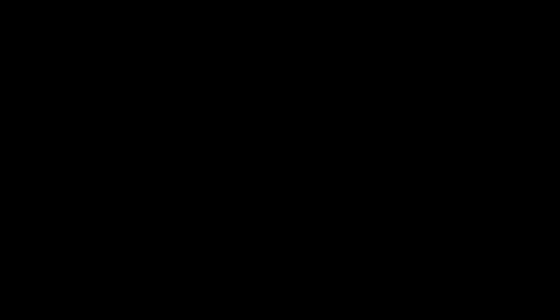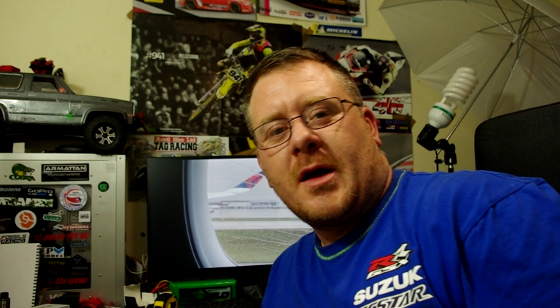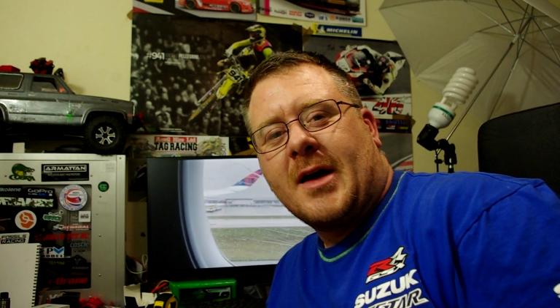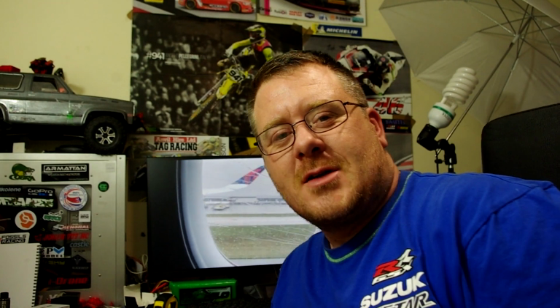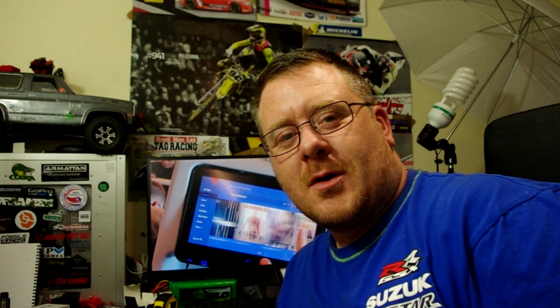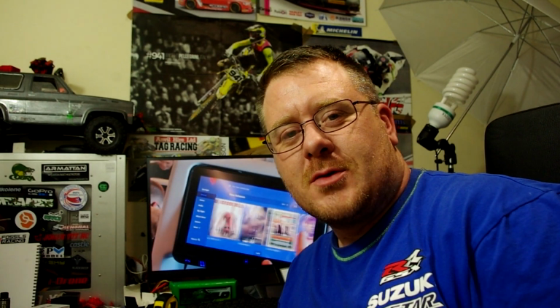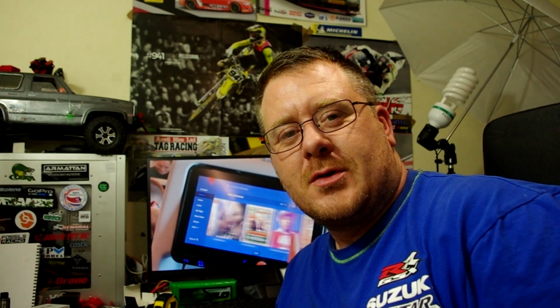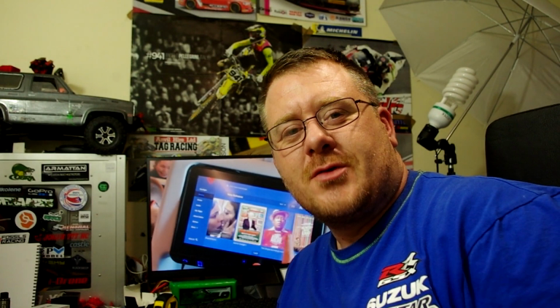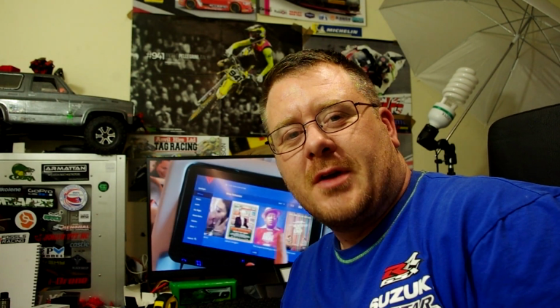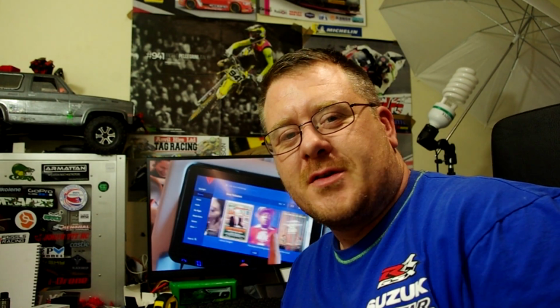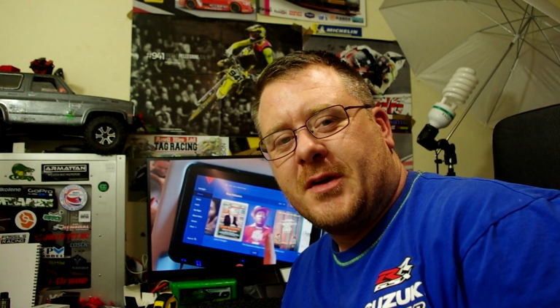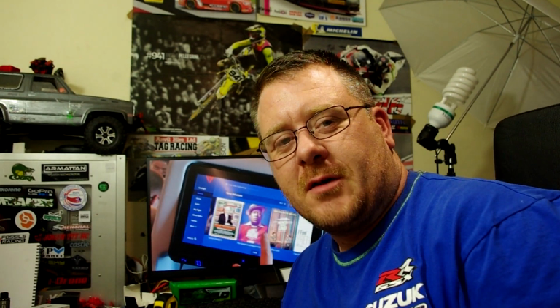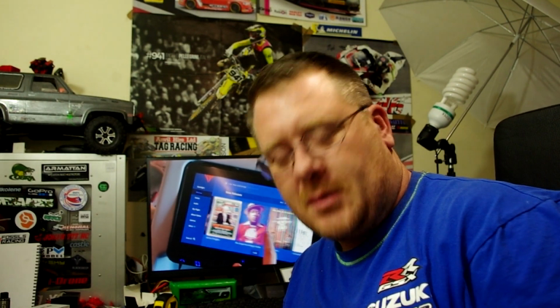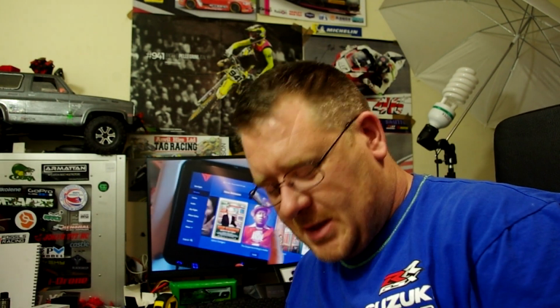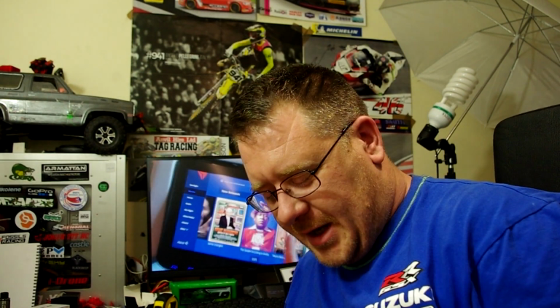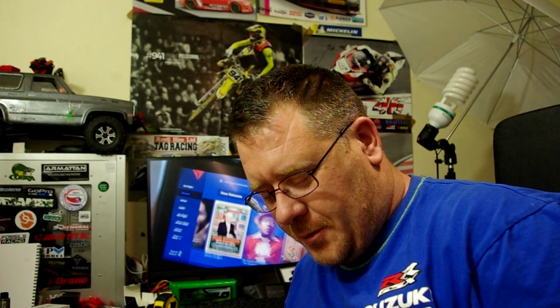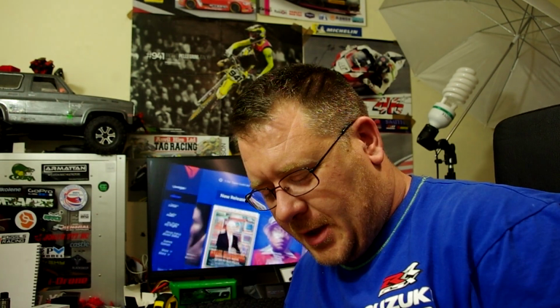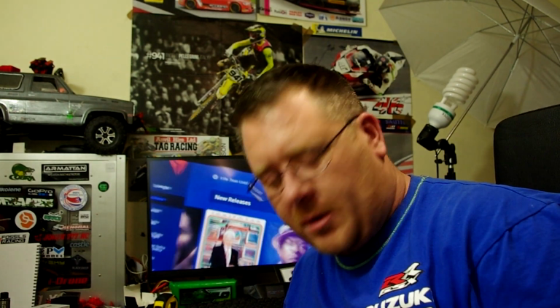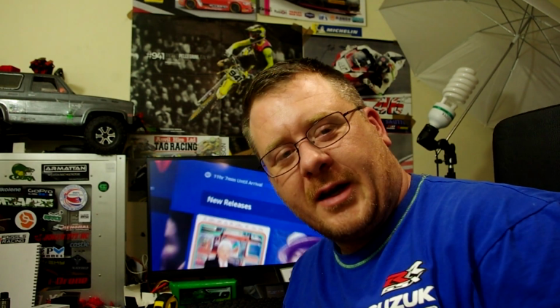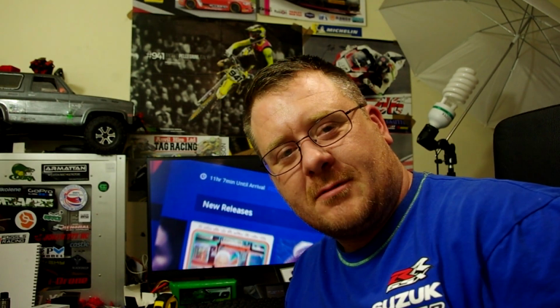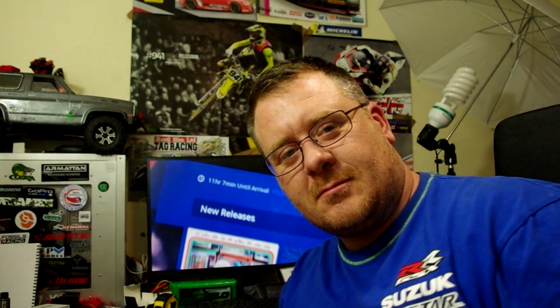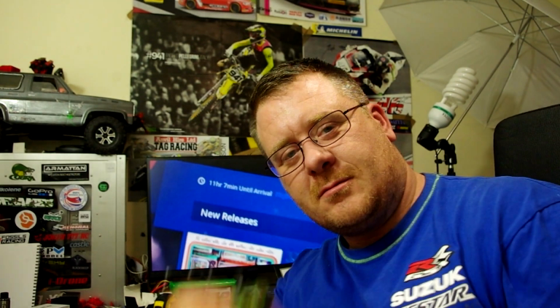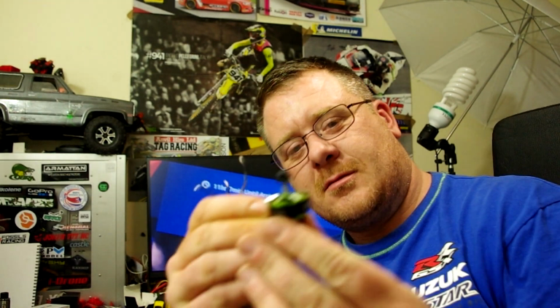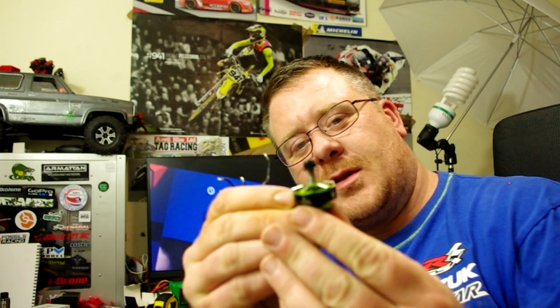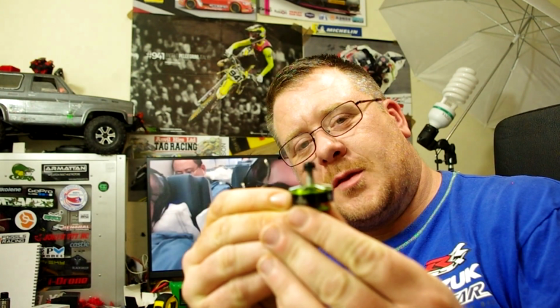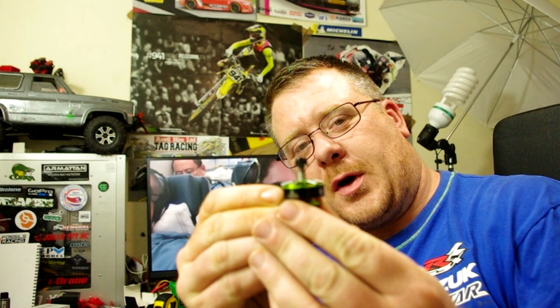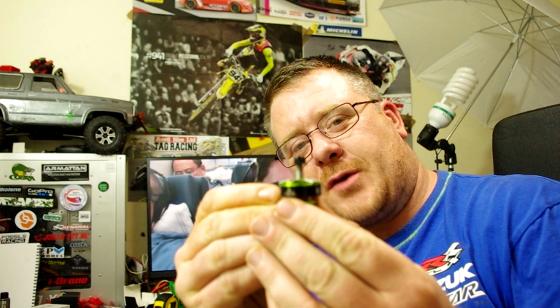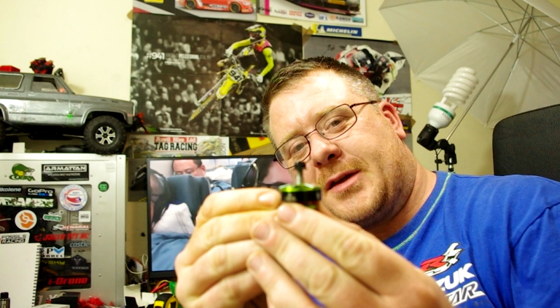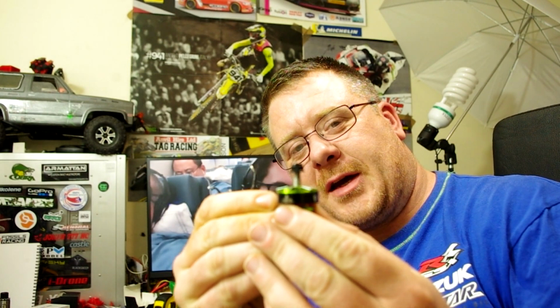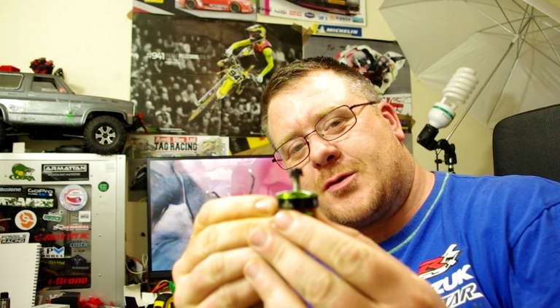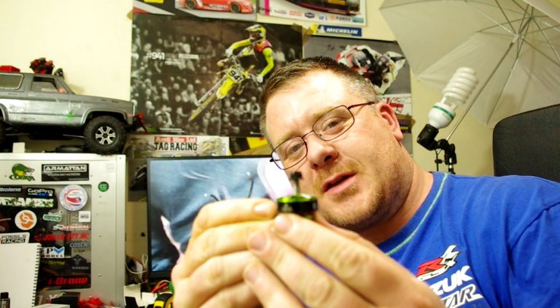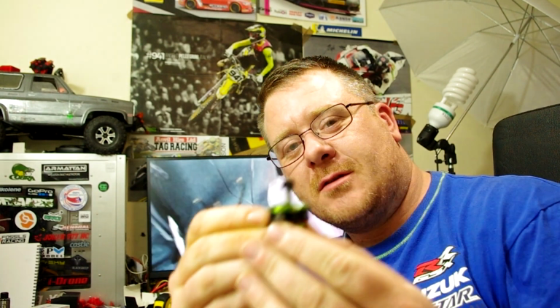Alright guys, welcome to another Drawn Nation video. Today we are looking at the Bot Grinder Hype Train motors.